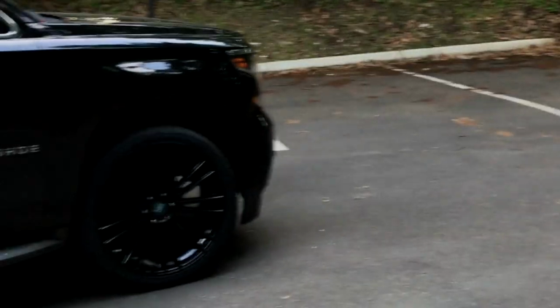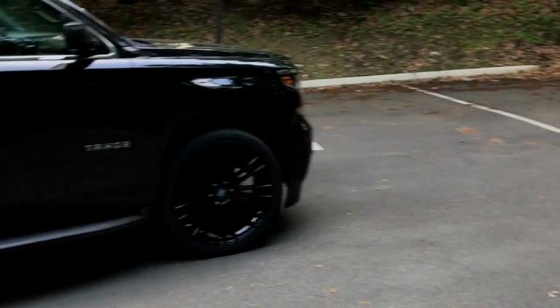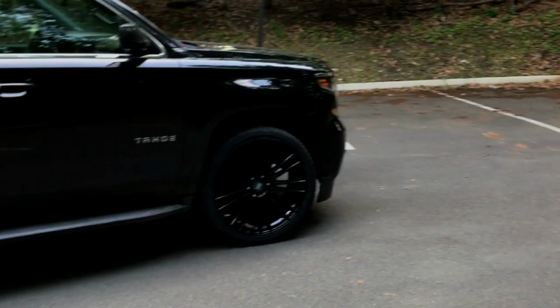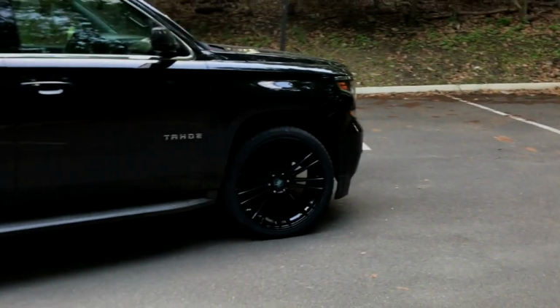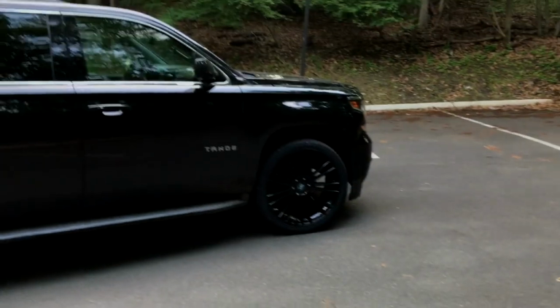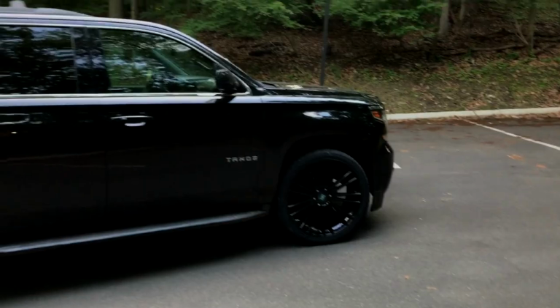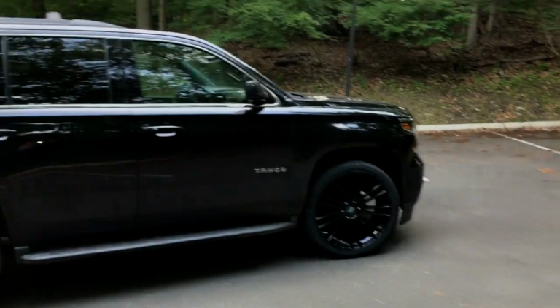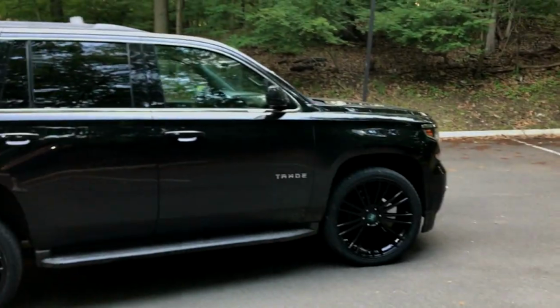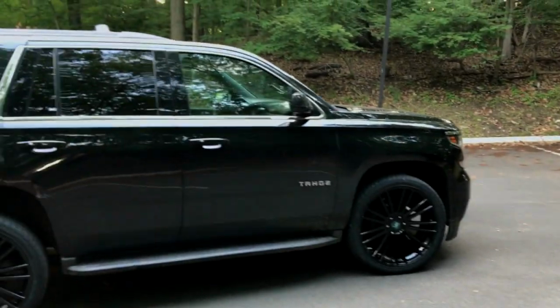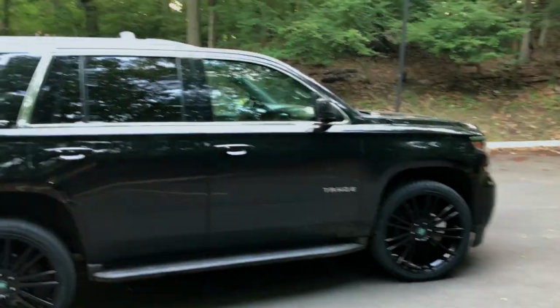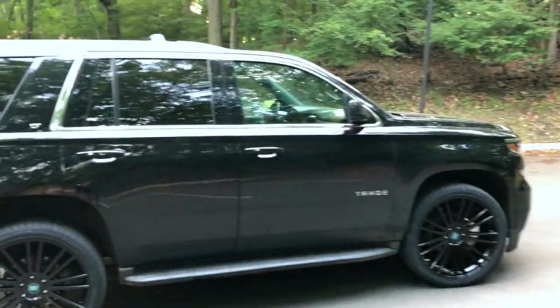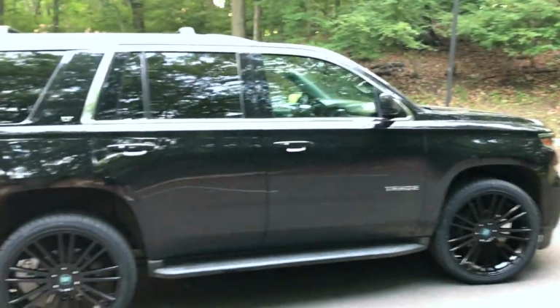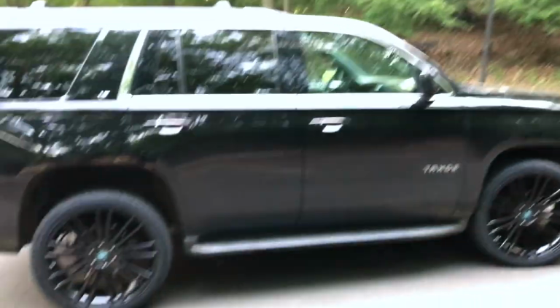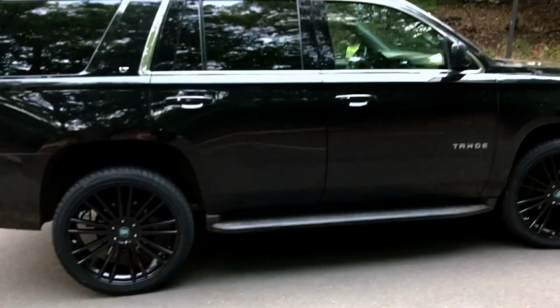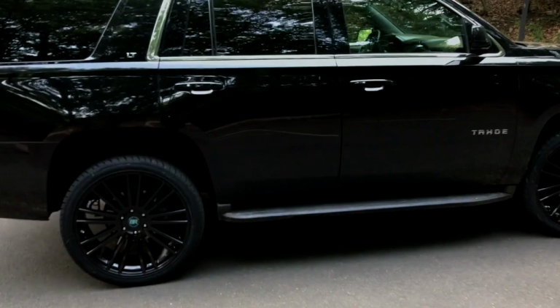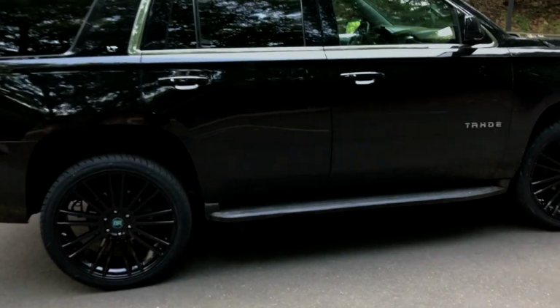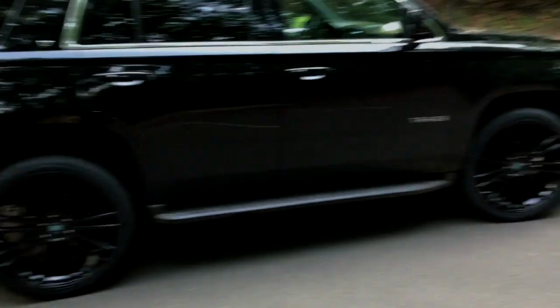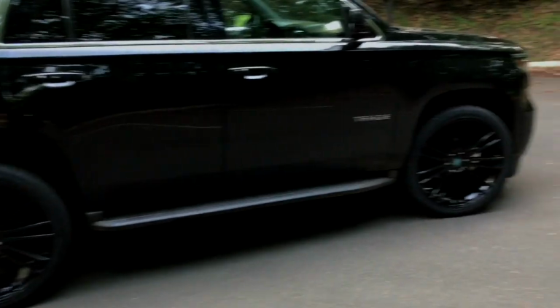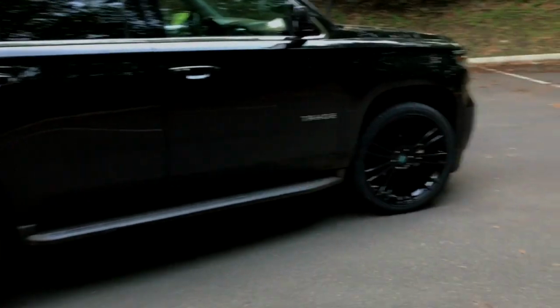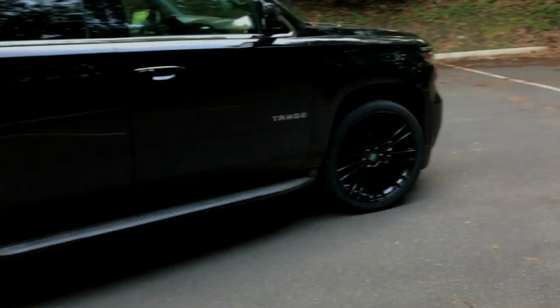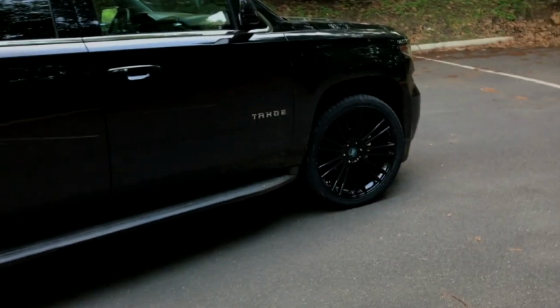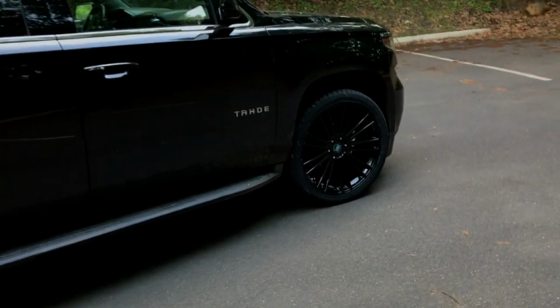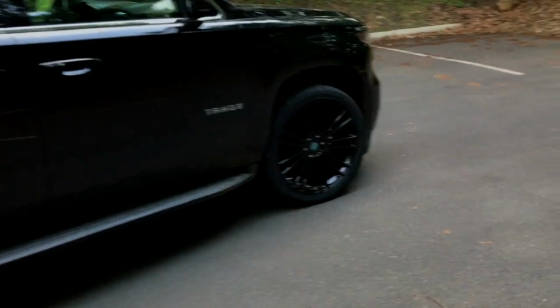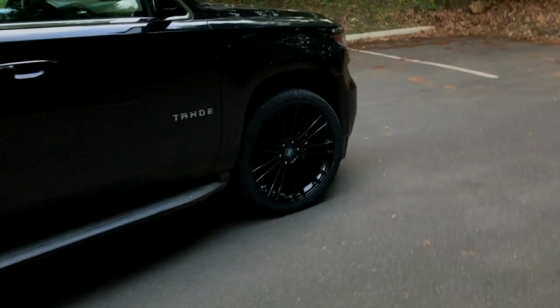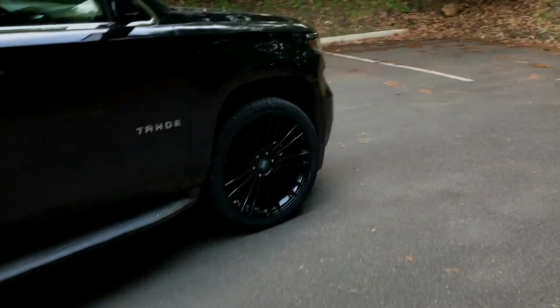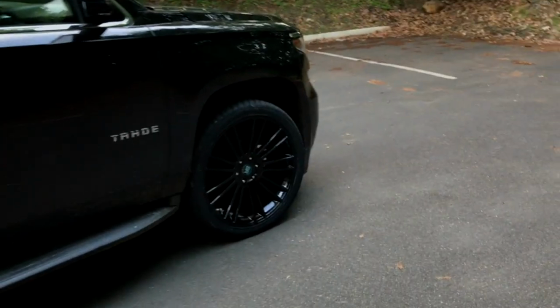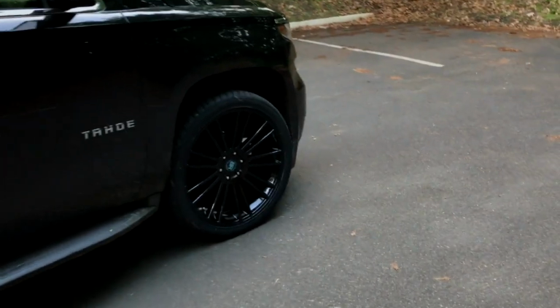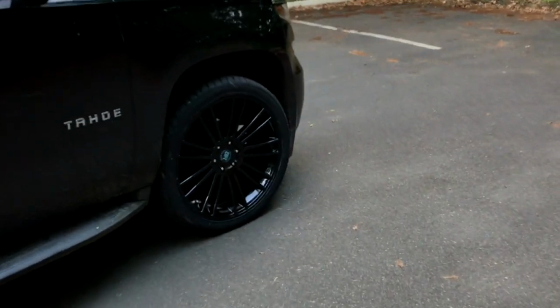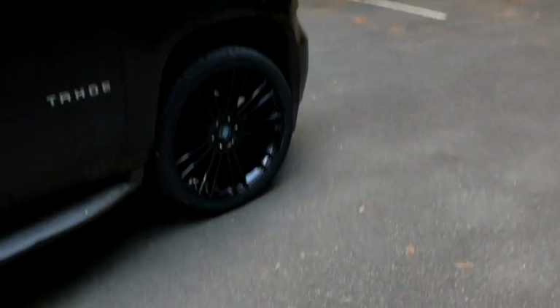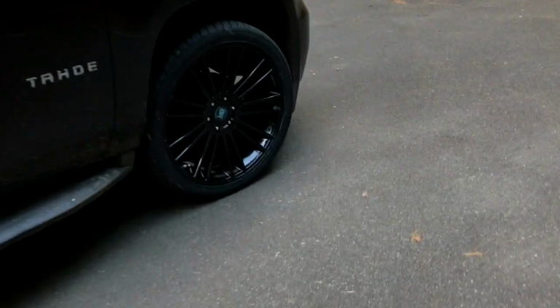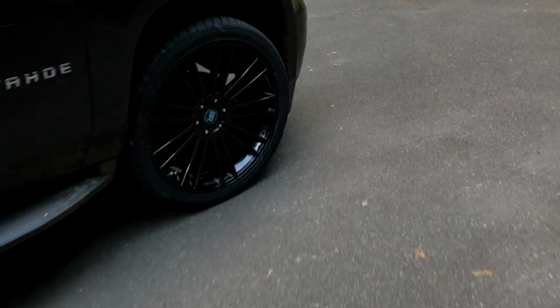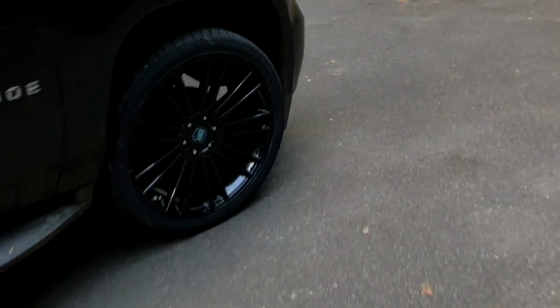To max out the wheels, I do plan on blacking out the rest of the trim. But as for the wheels themselves, I'm really happy with these.